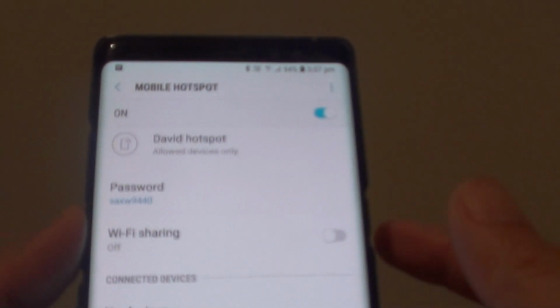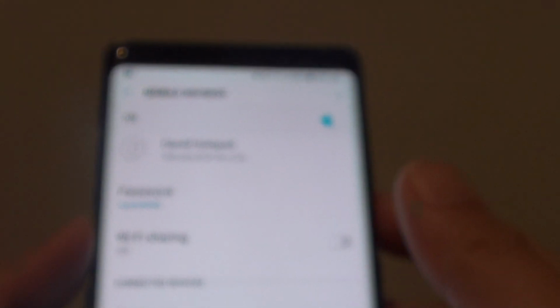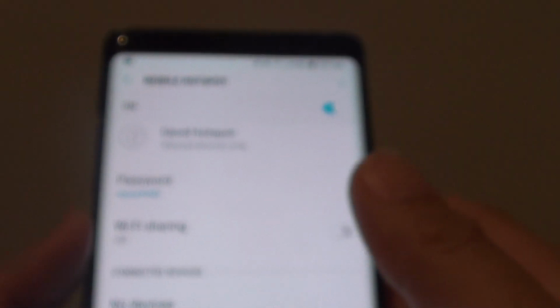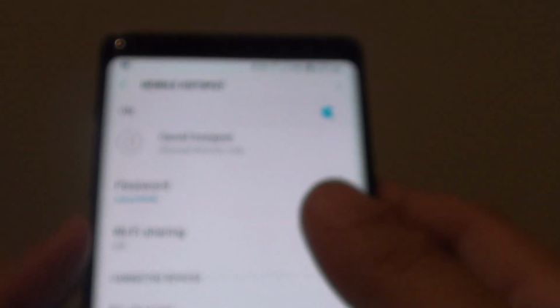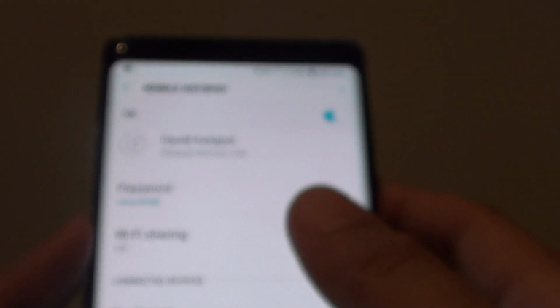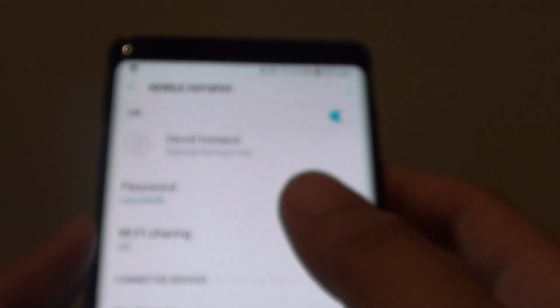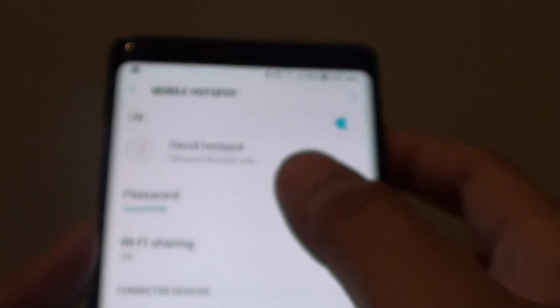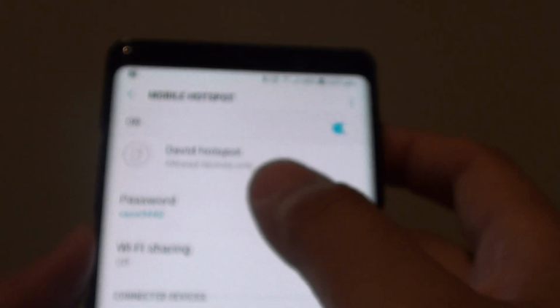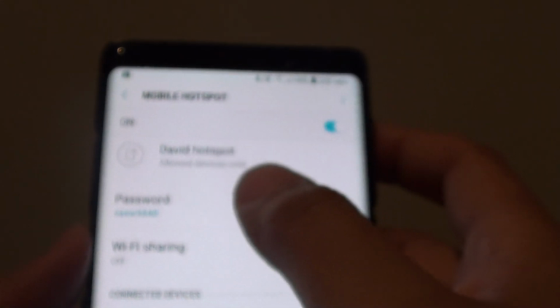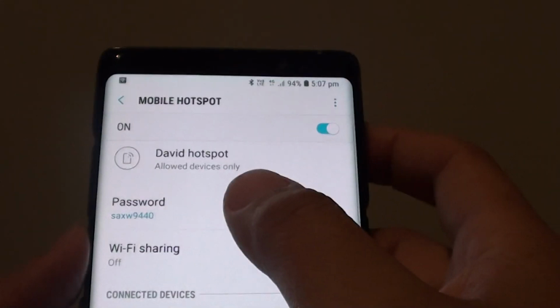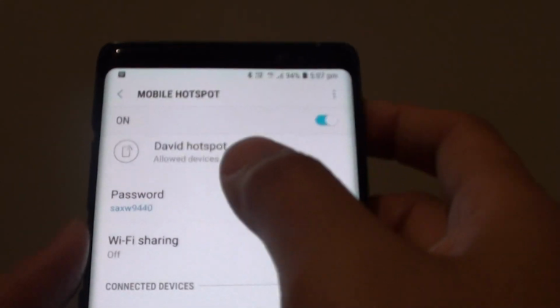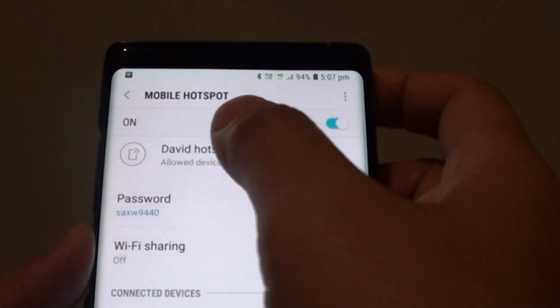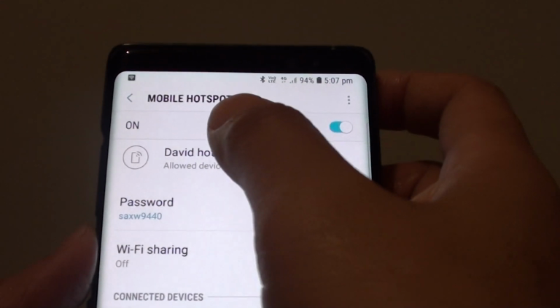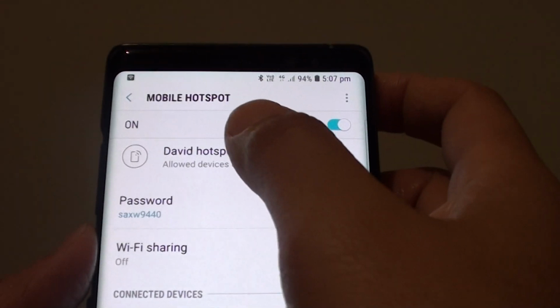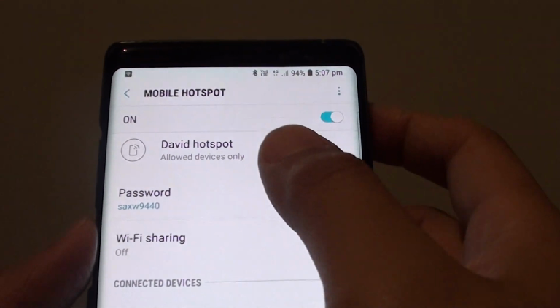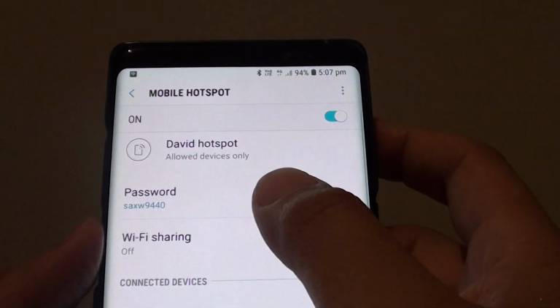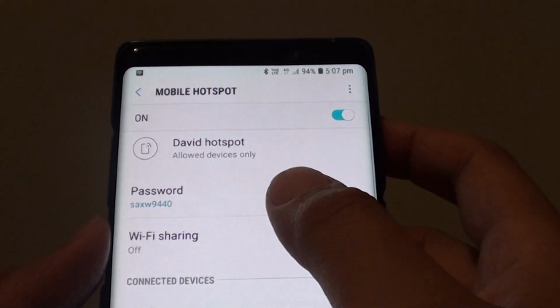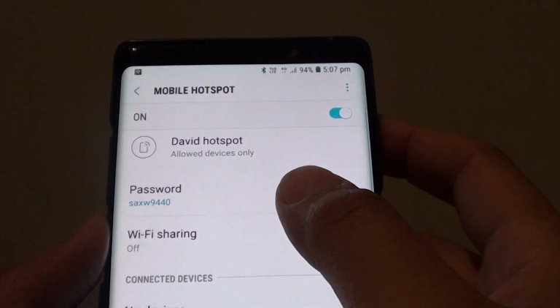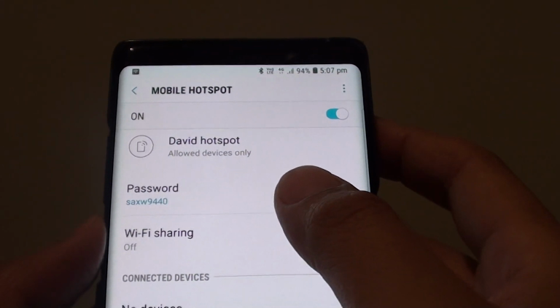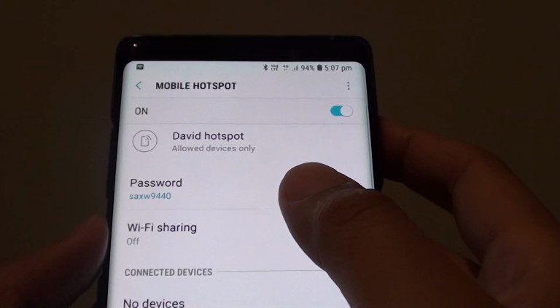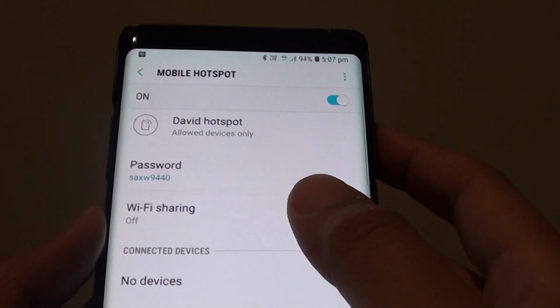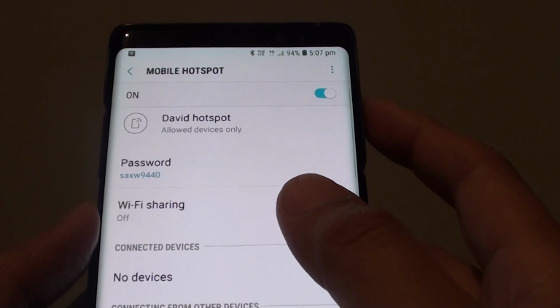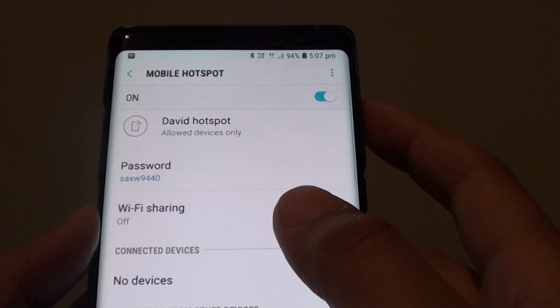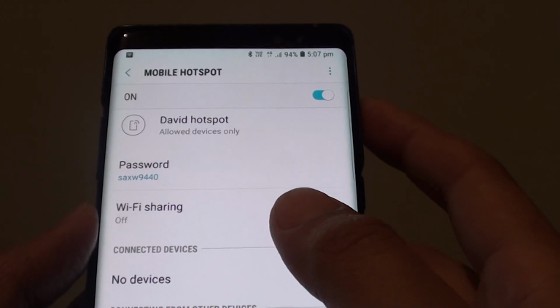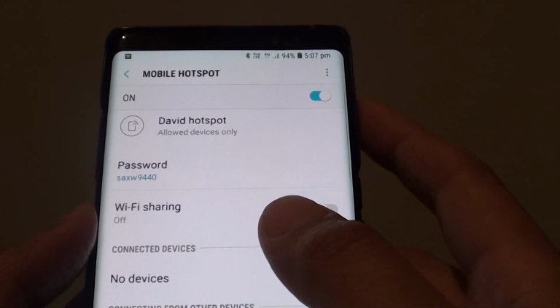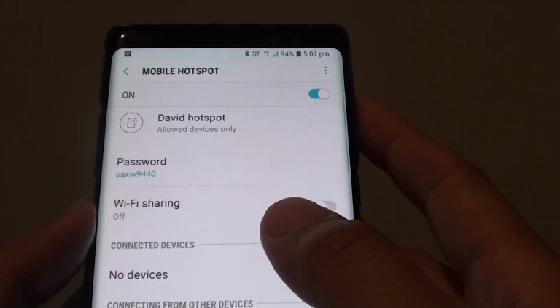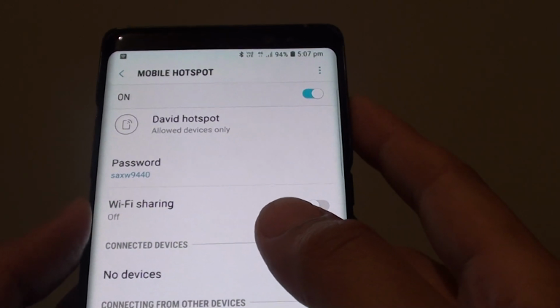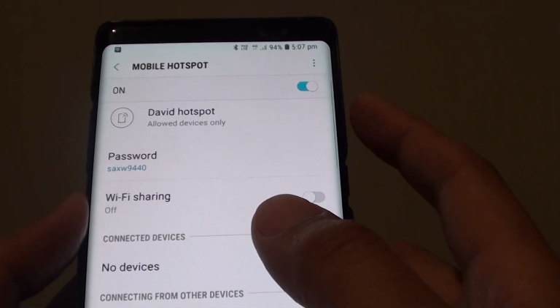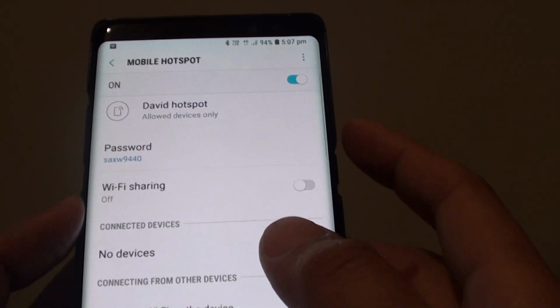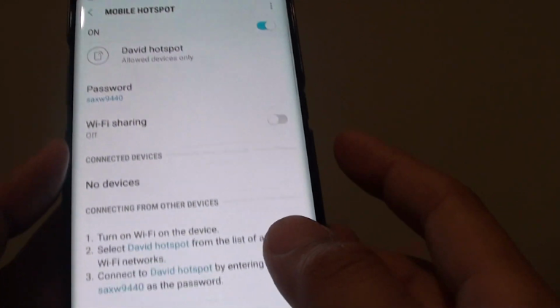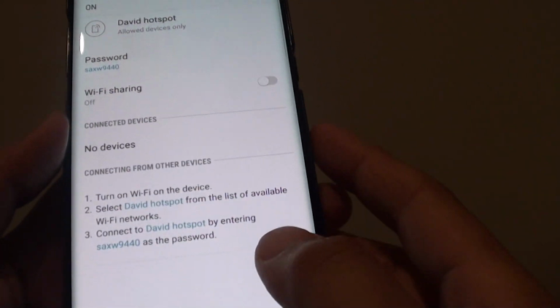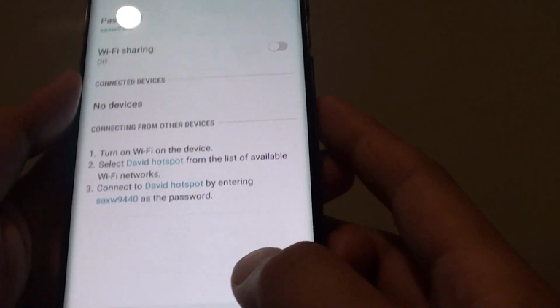How to change your Wi-Fi Mobile Hotspot password on your Samsung Galaxy Note 8.